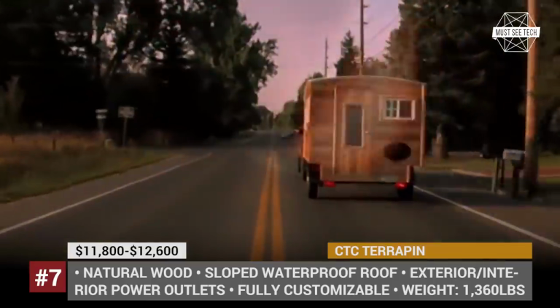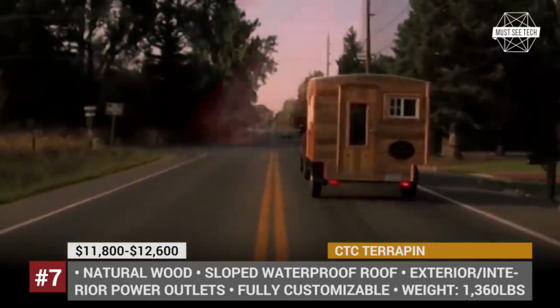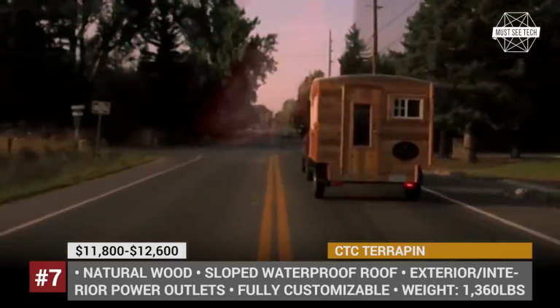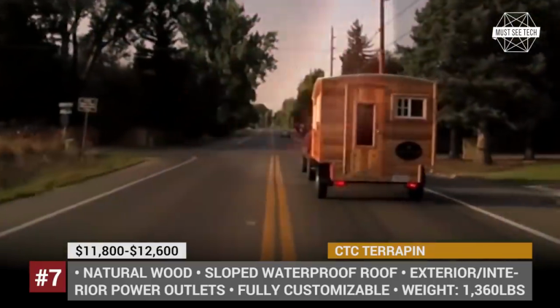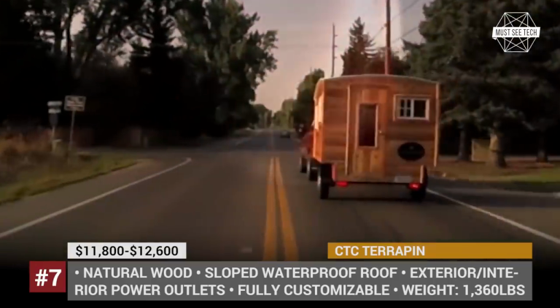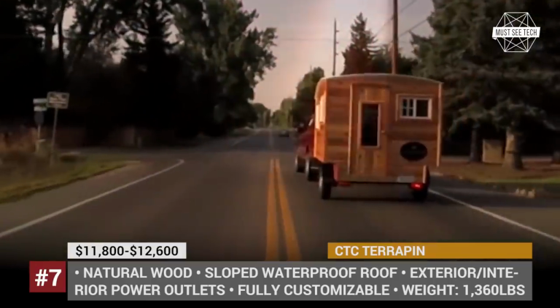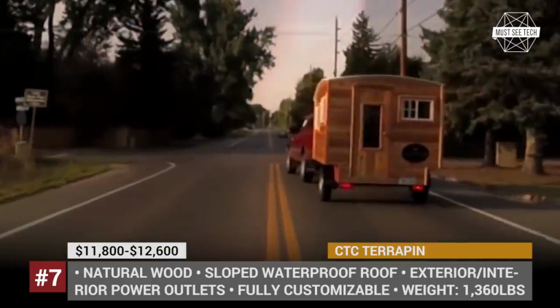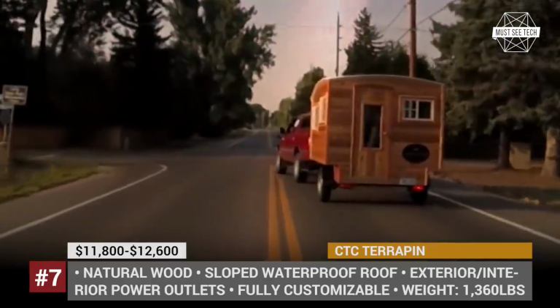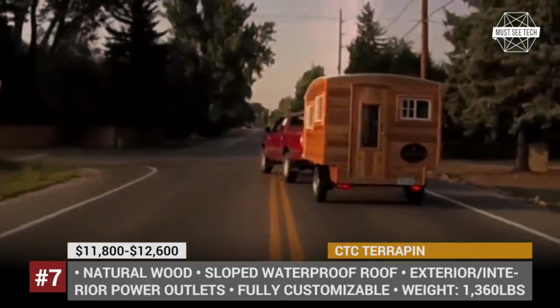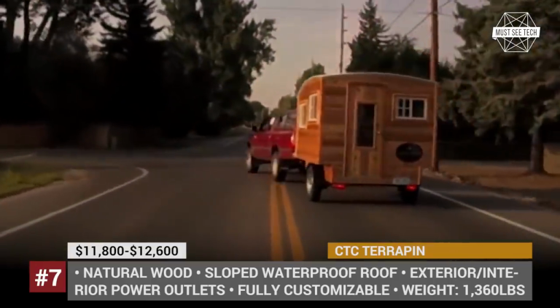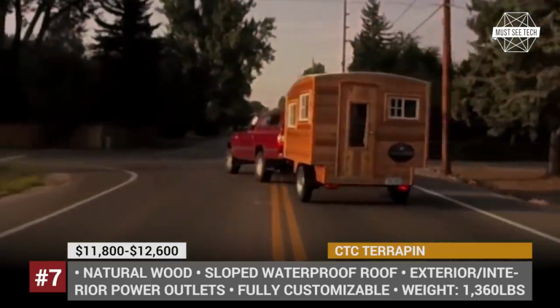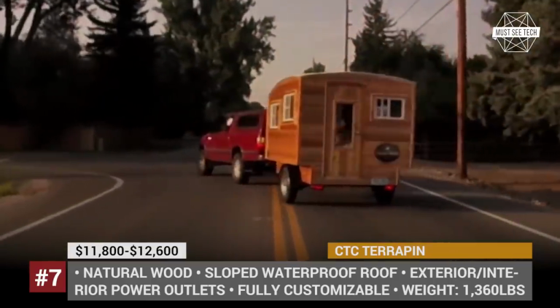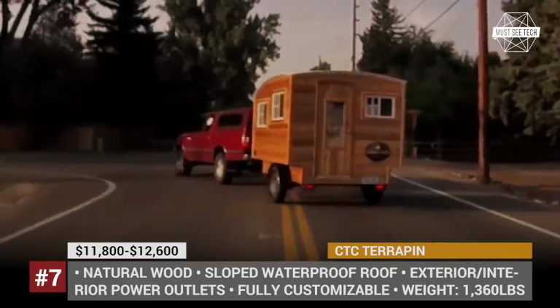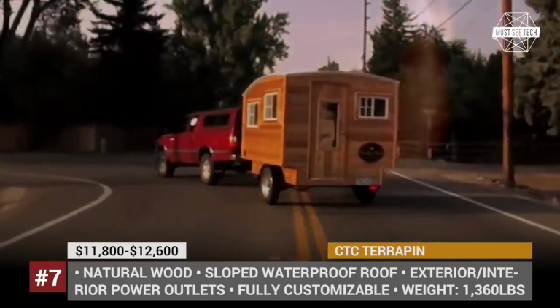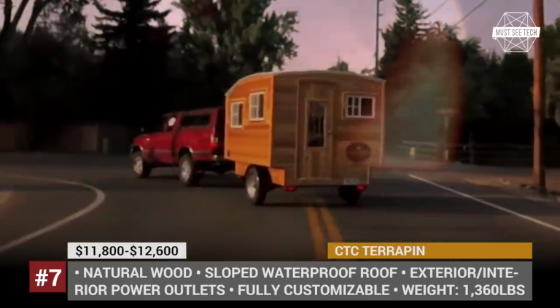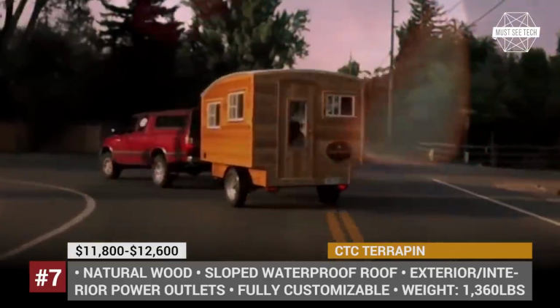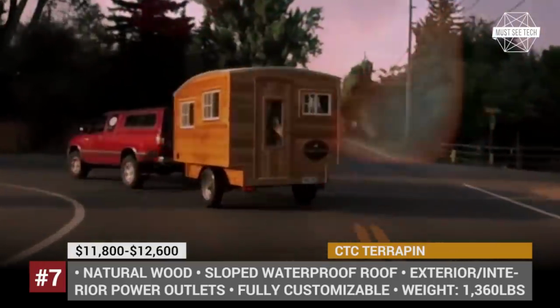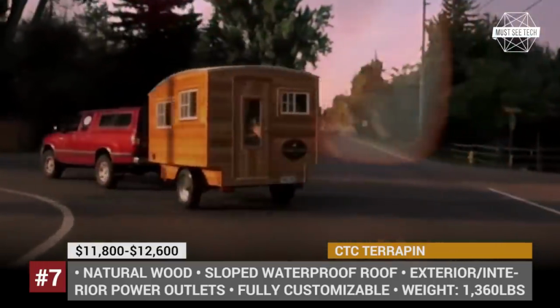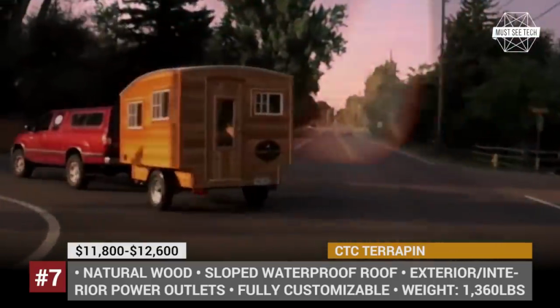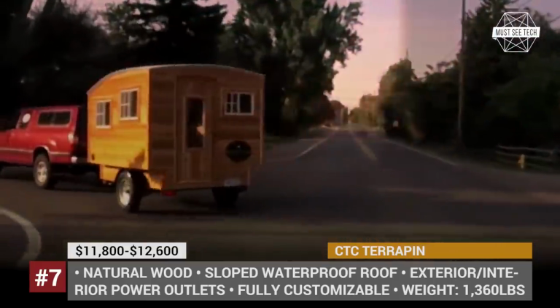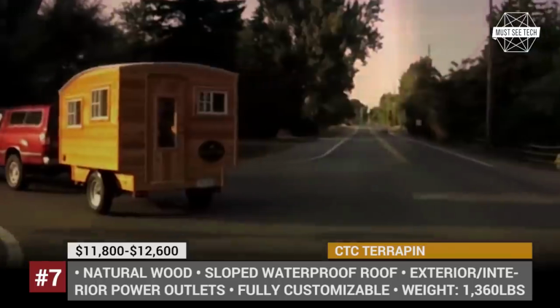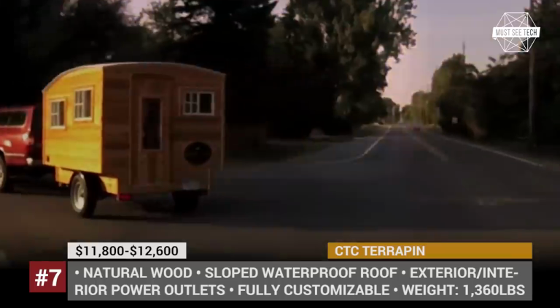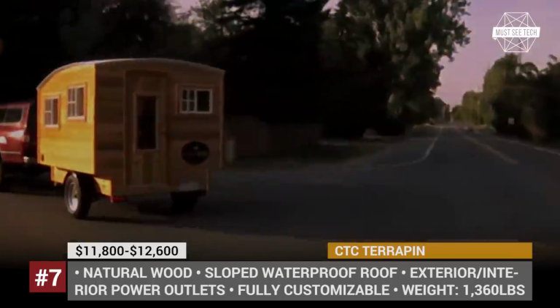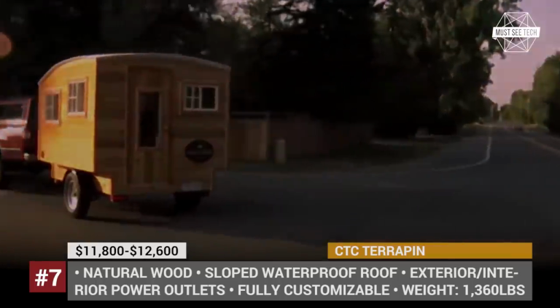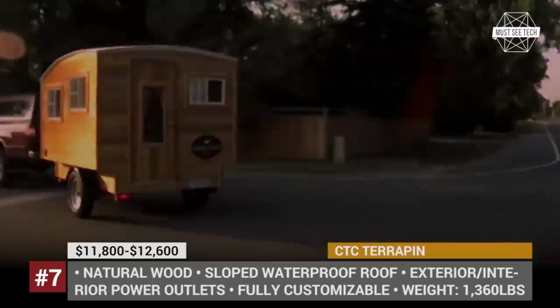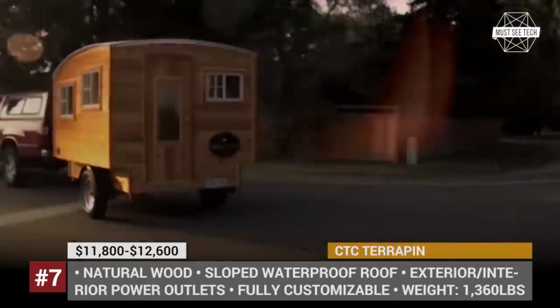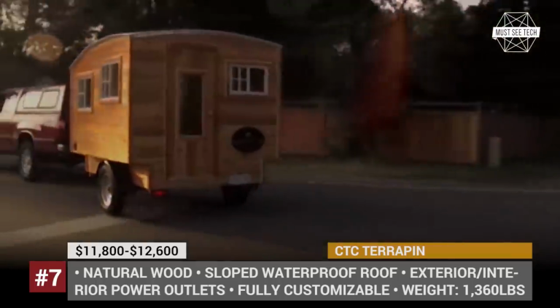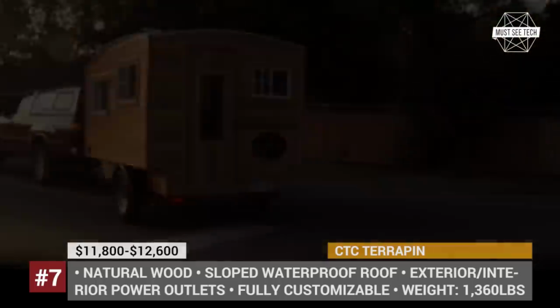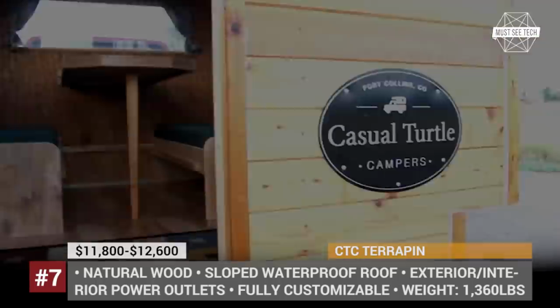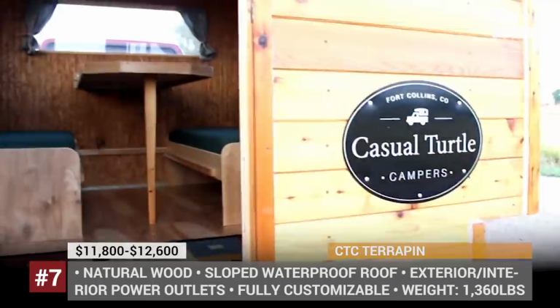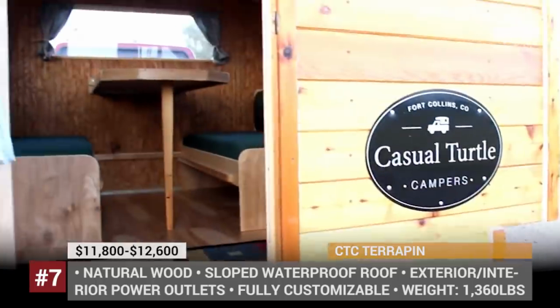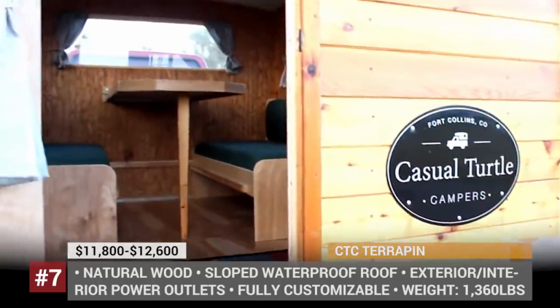Despite its small size, the Terrapin is not cheap, as it is built using natural wood plus quality insulation and waterproof materials.